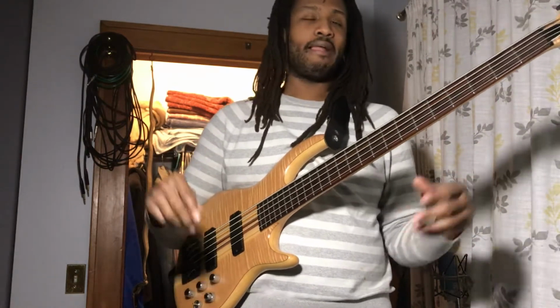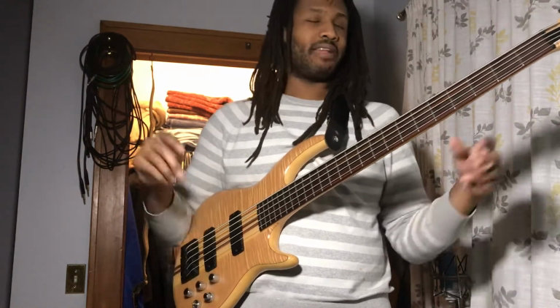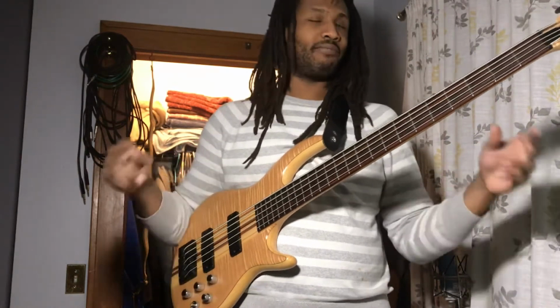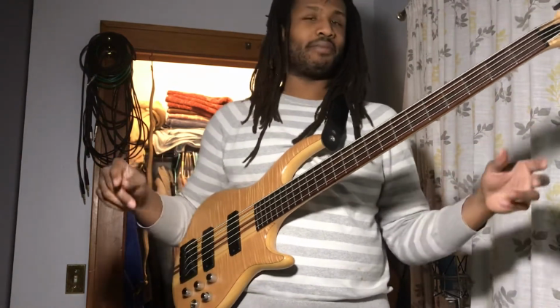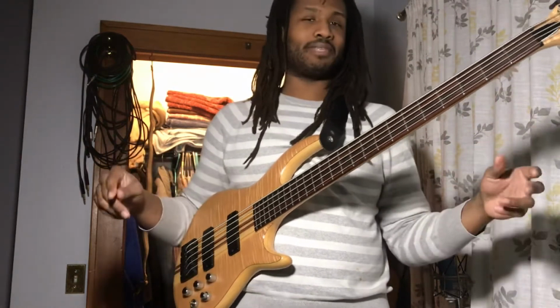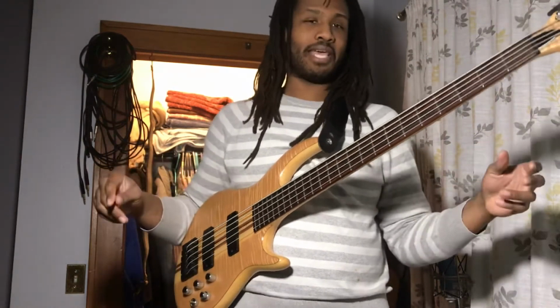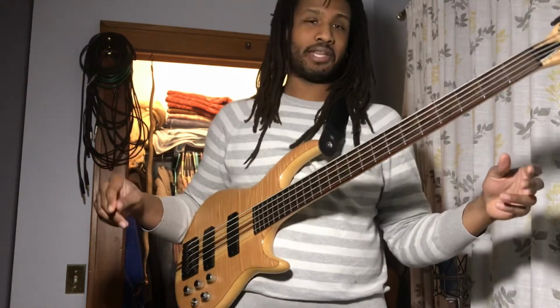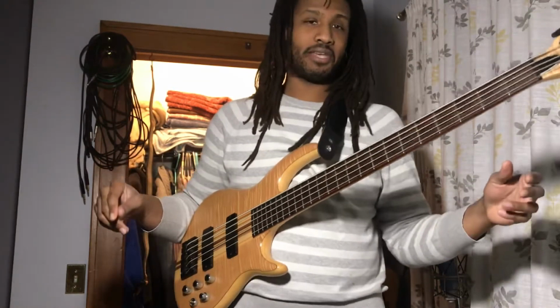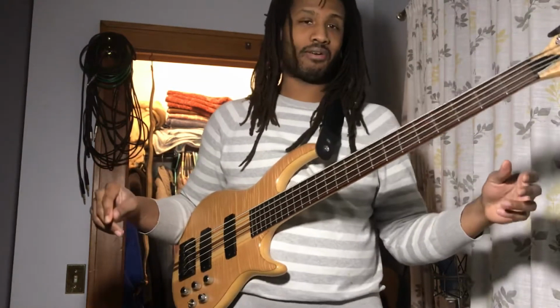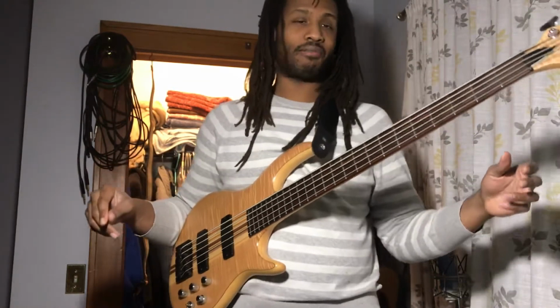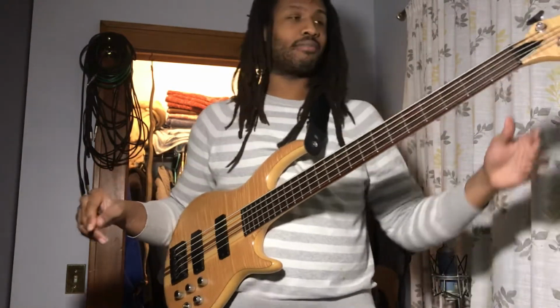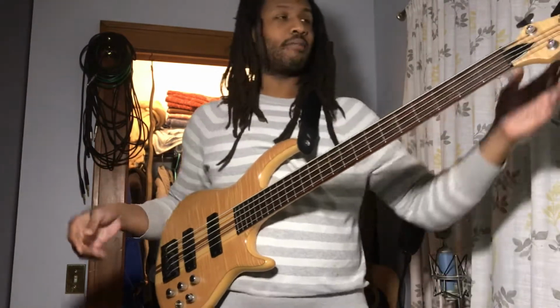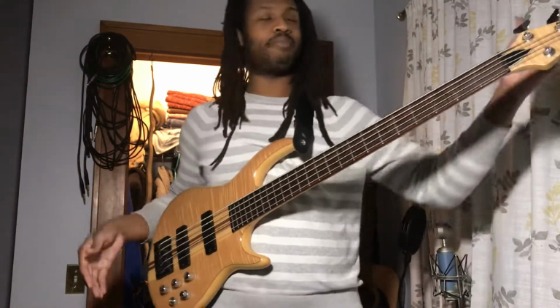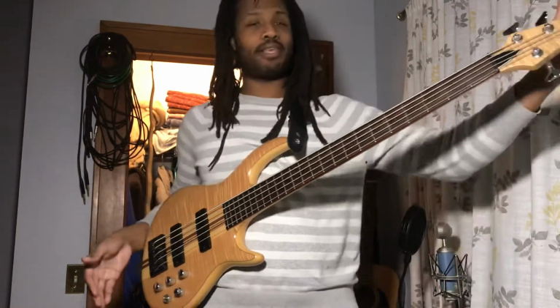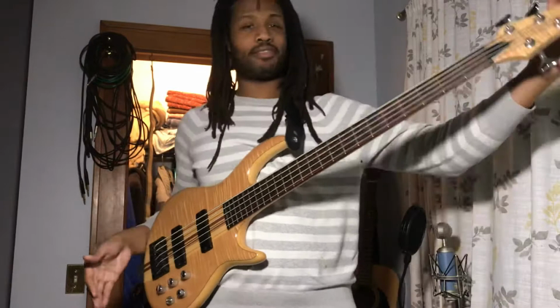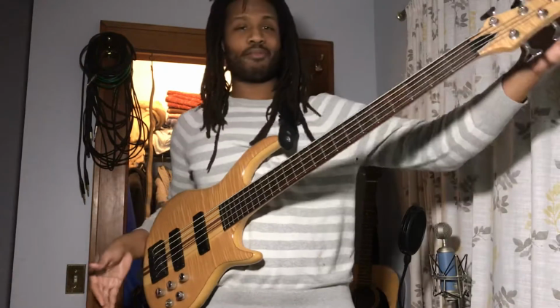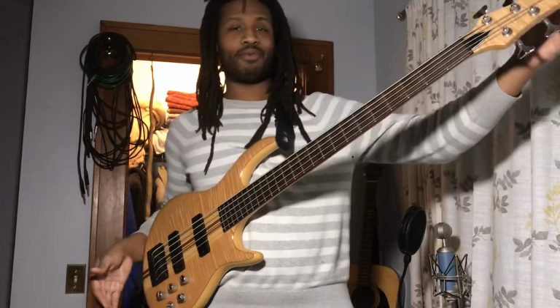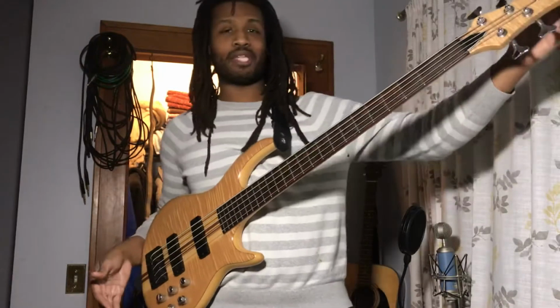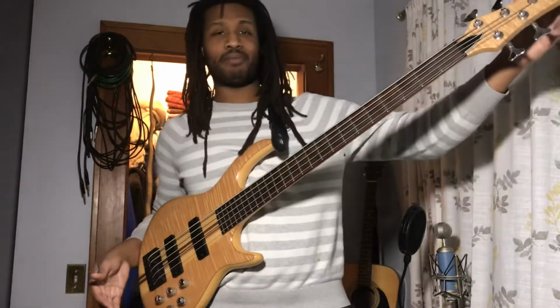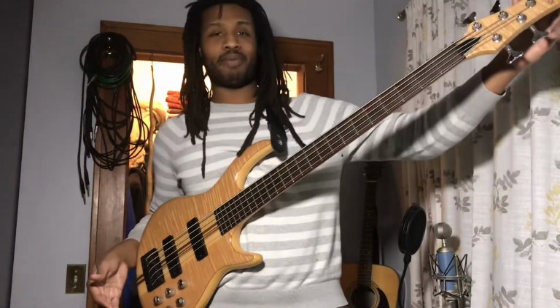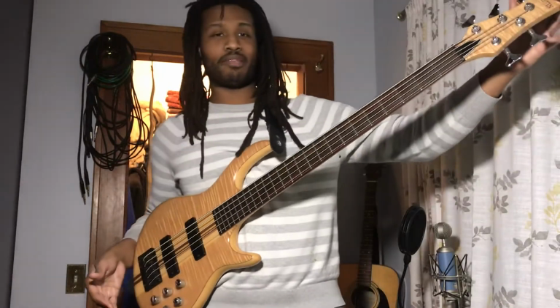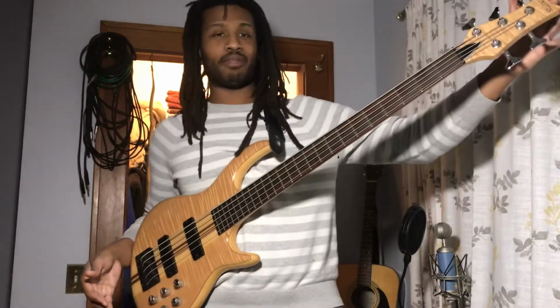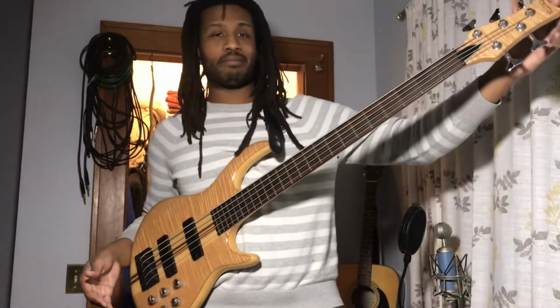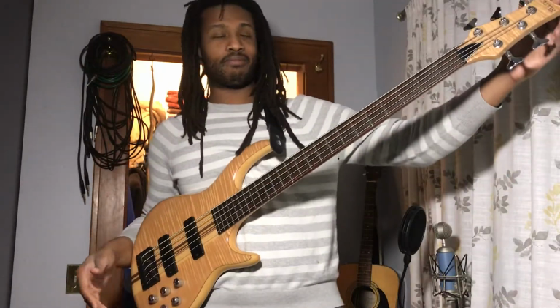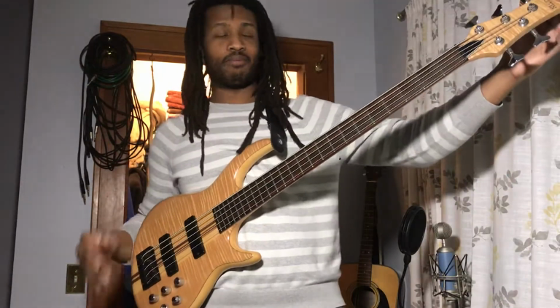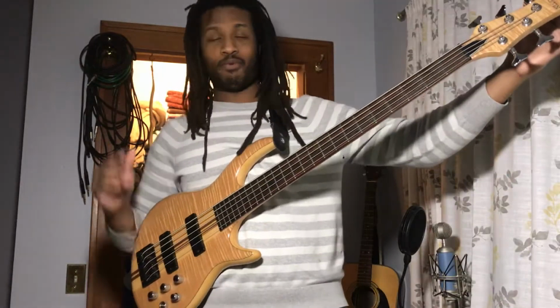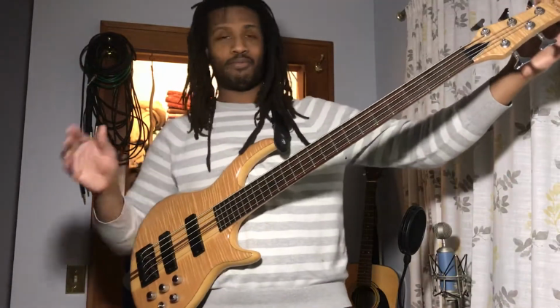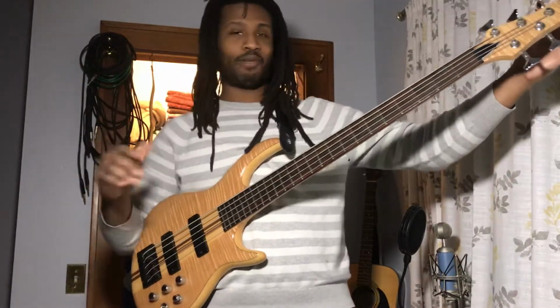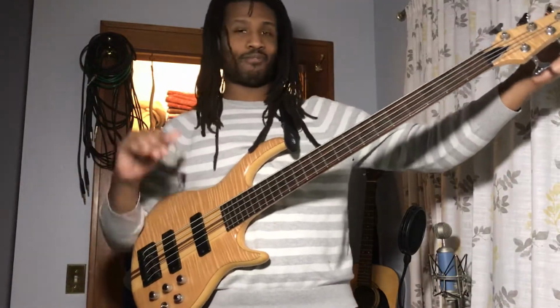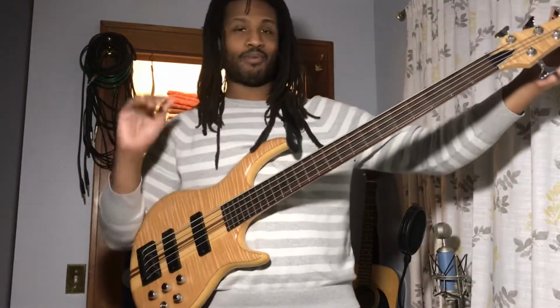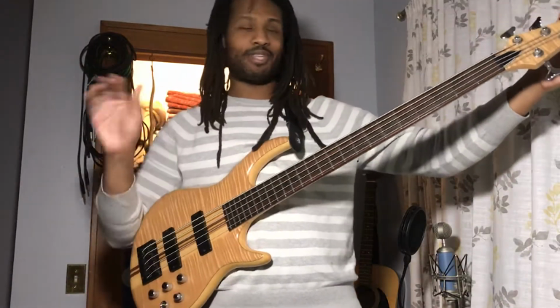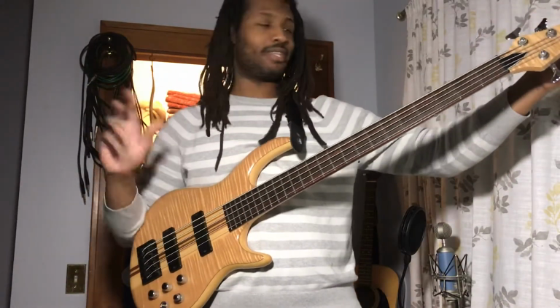I developed the technique on the bass because I'm originally a bass player, even before the finger drumming and anything else.